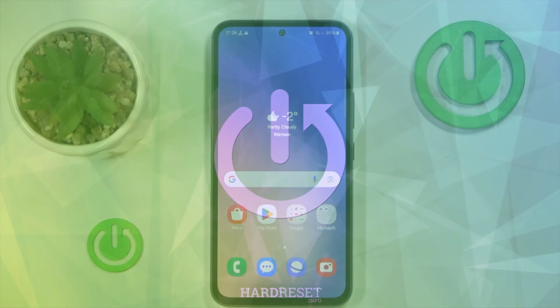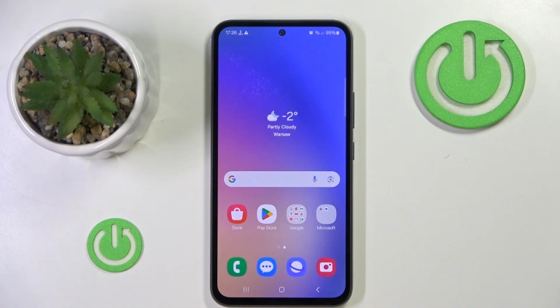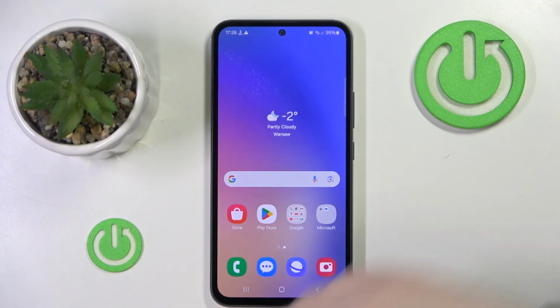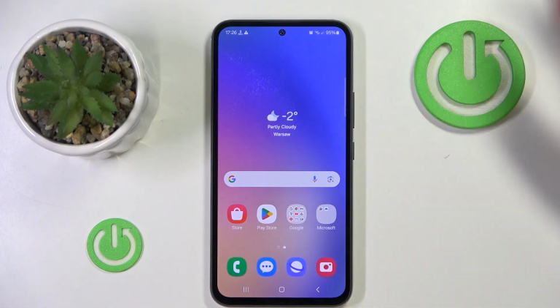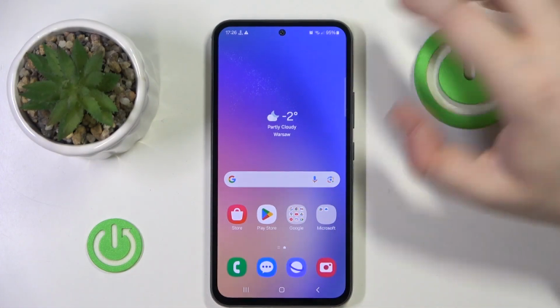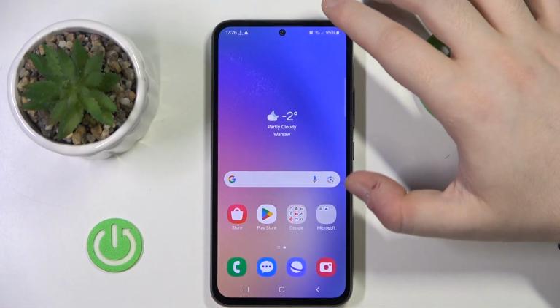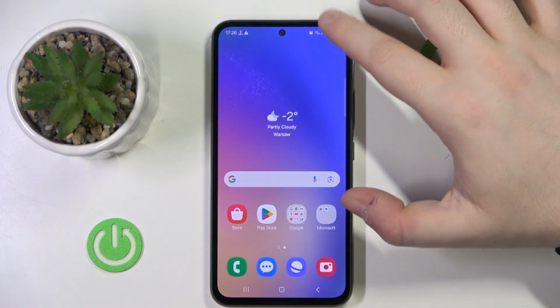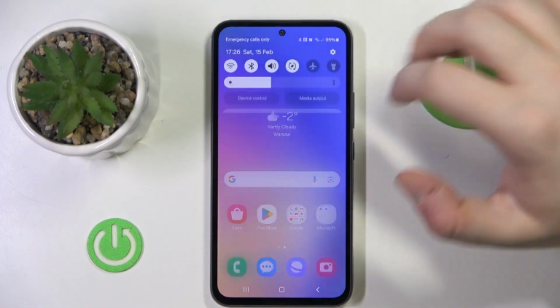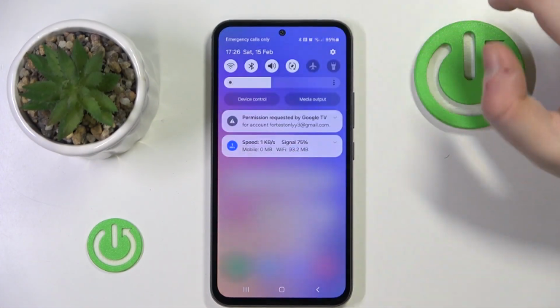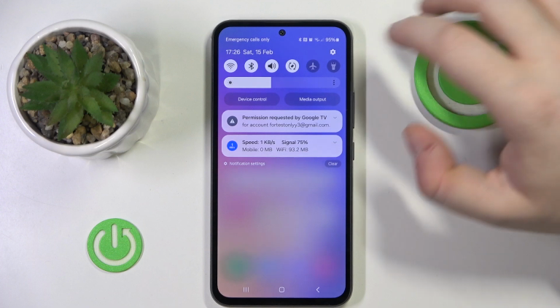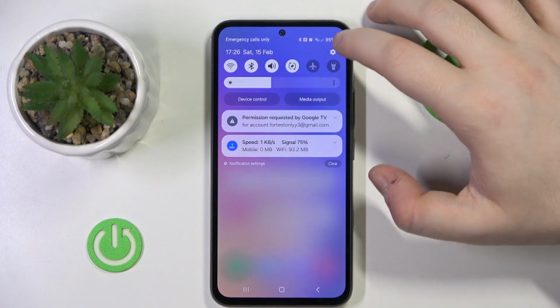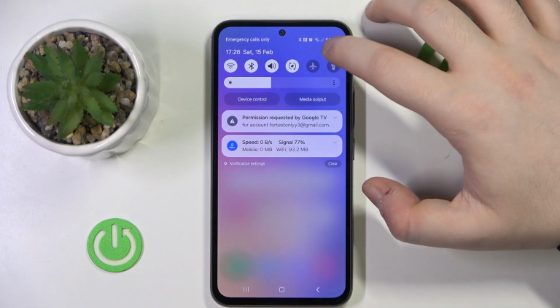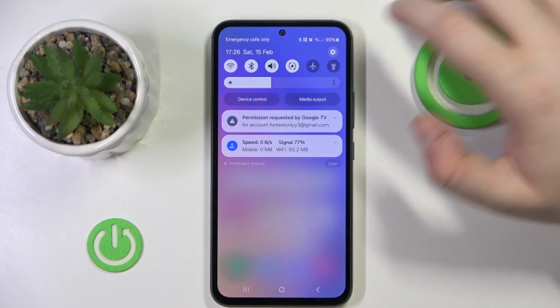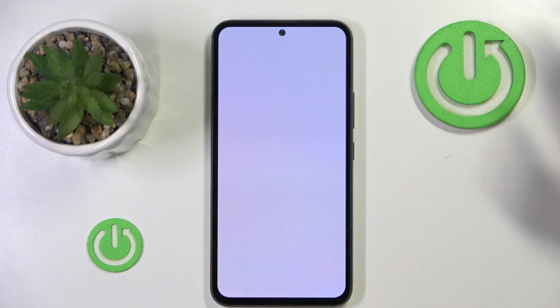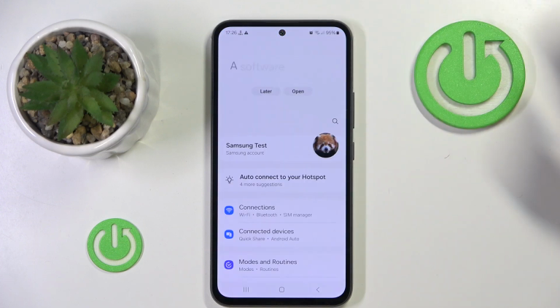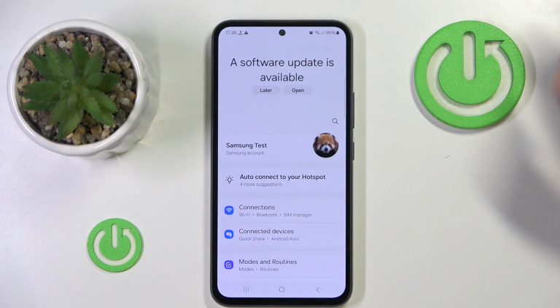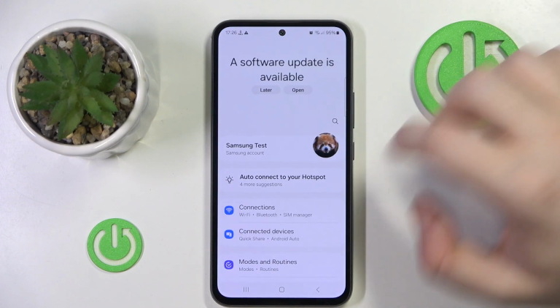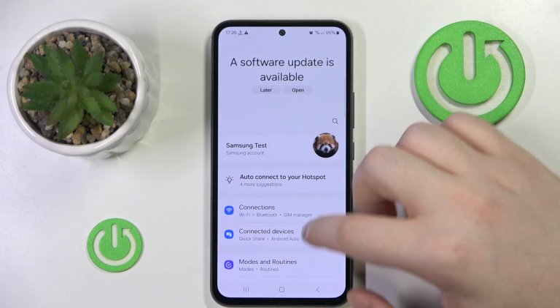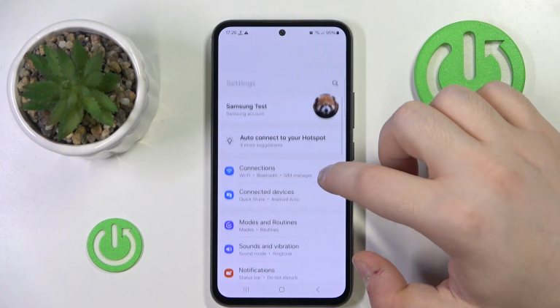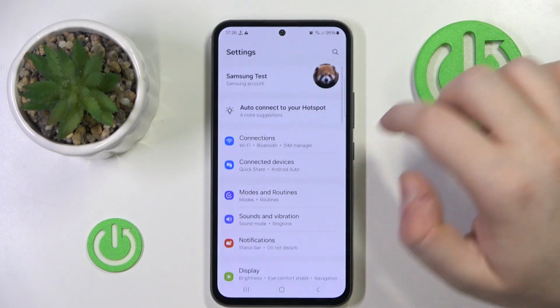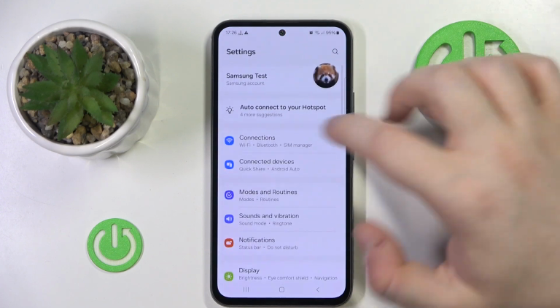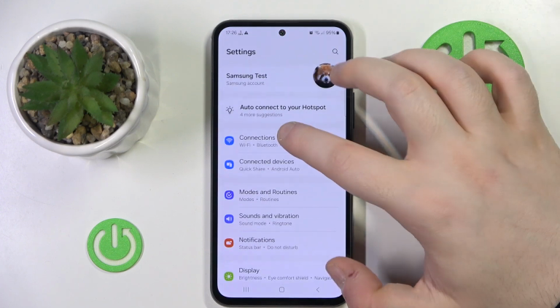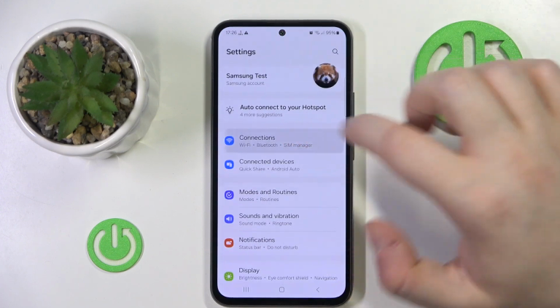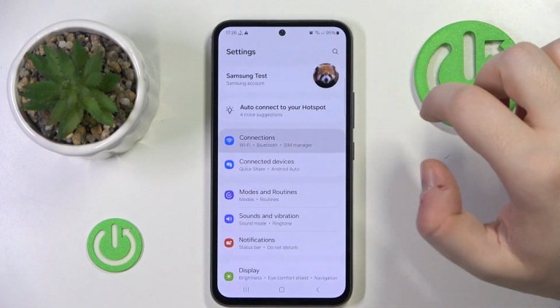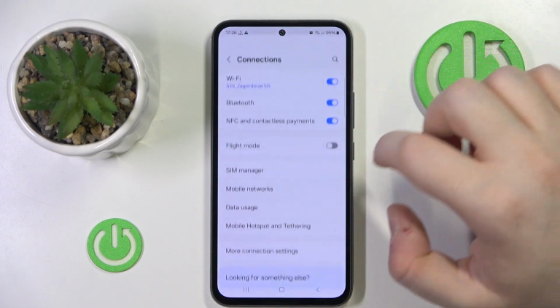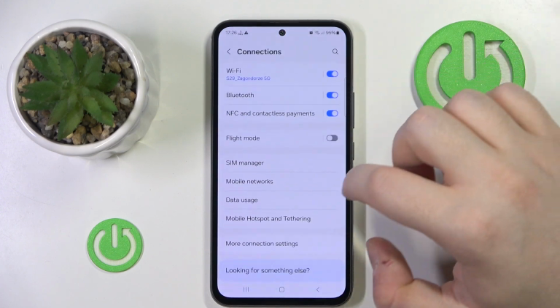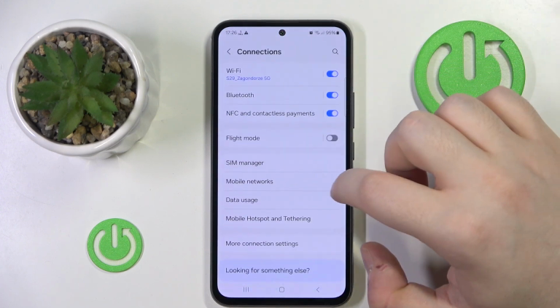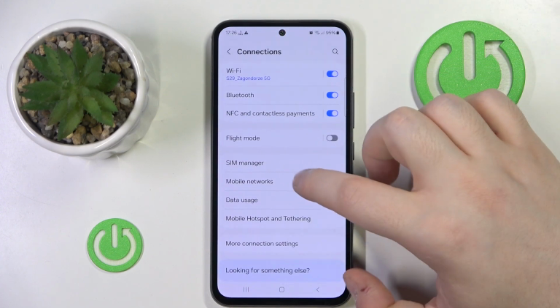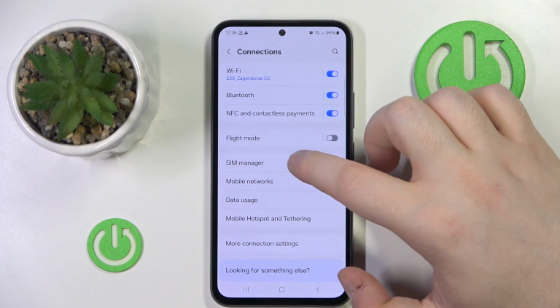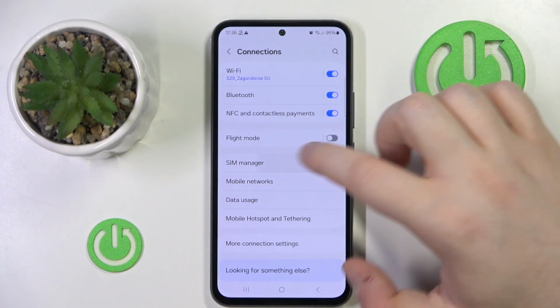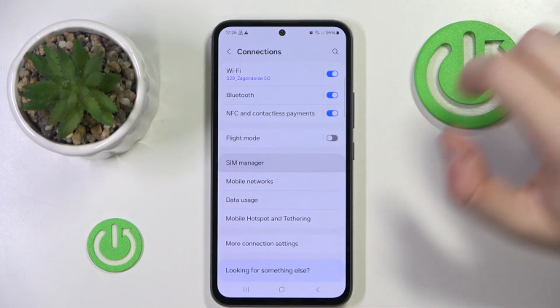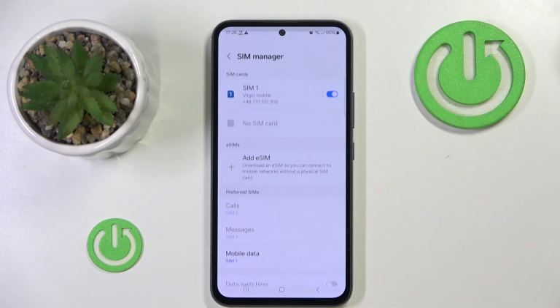Start by swiping down your screen and then open Settings. Now go to Connections and then click on SIM Manager.